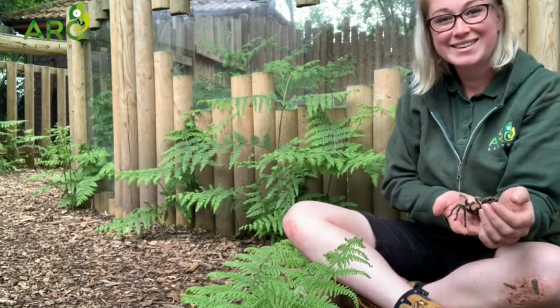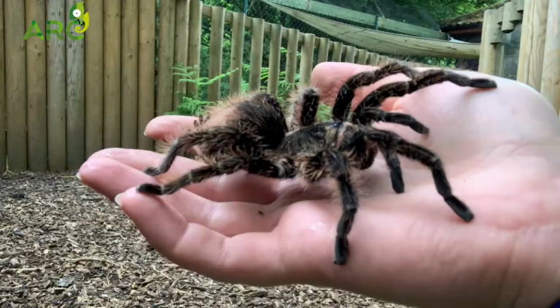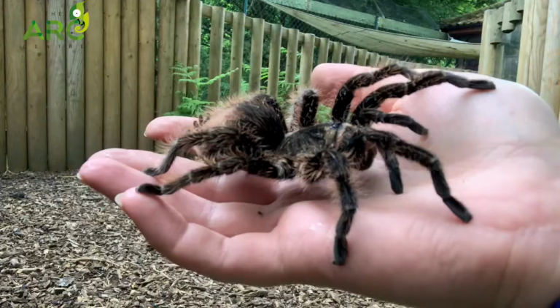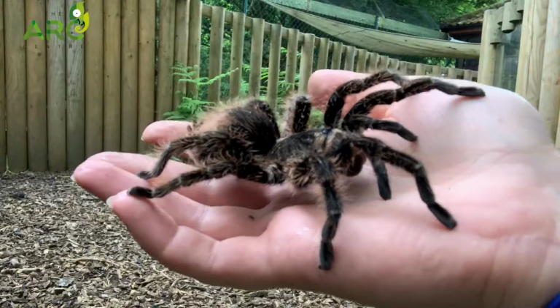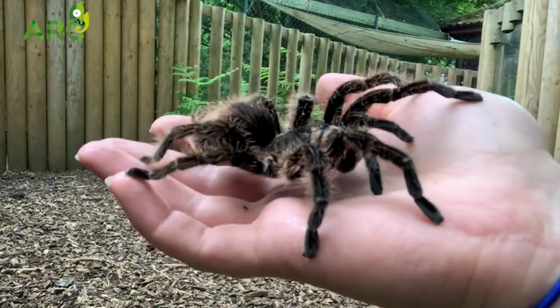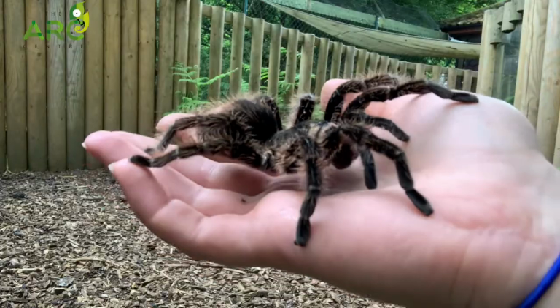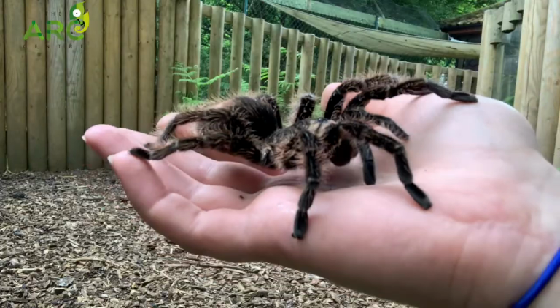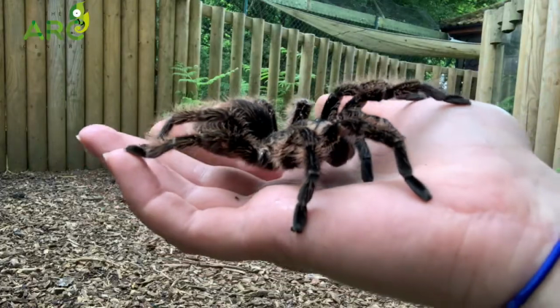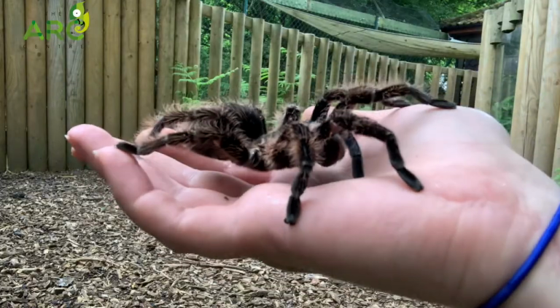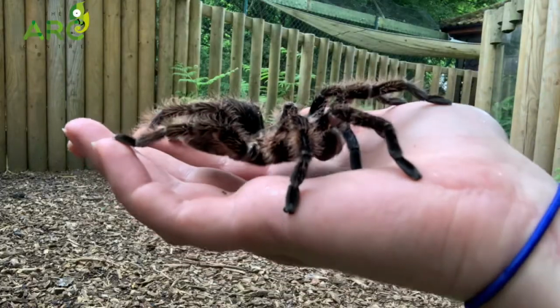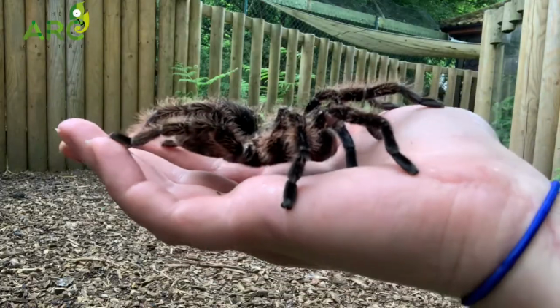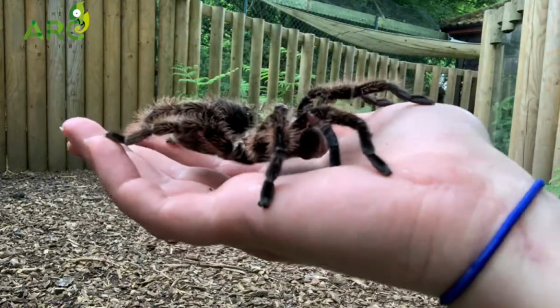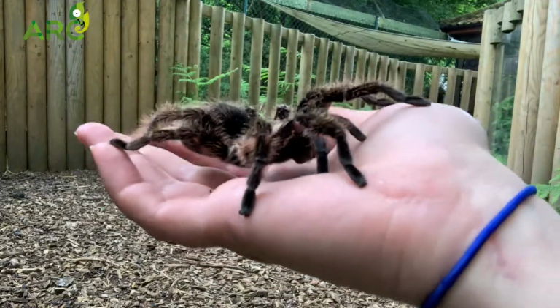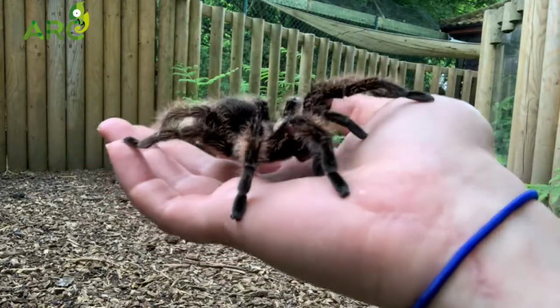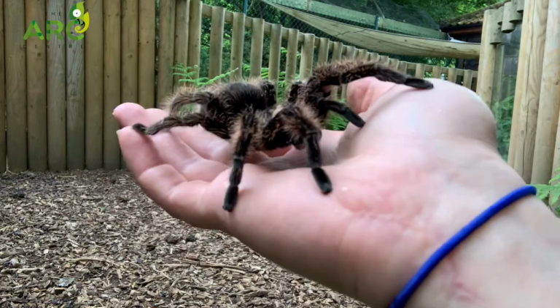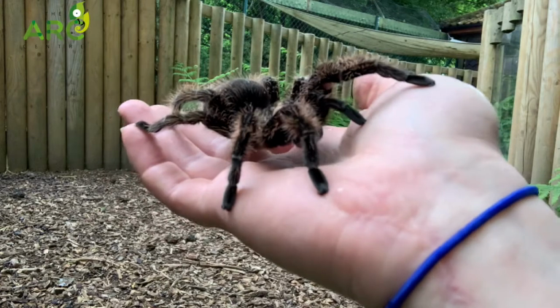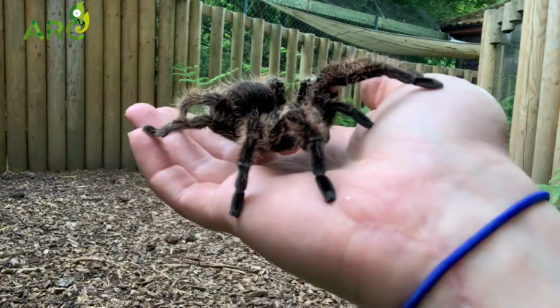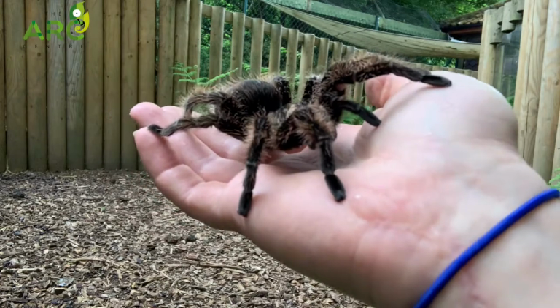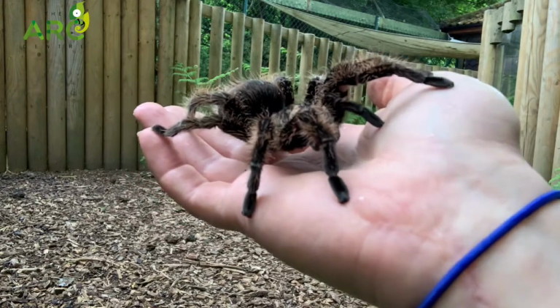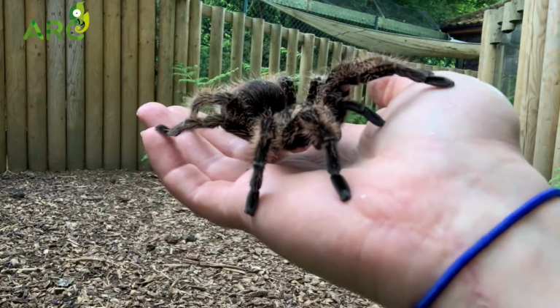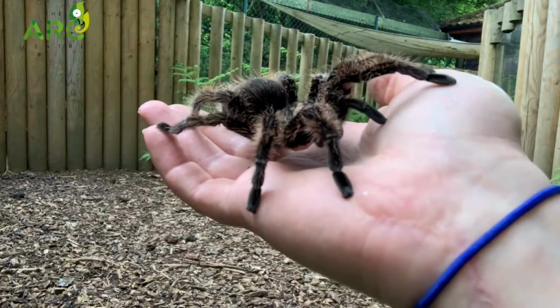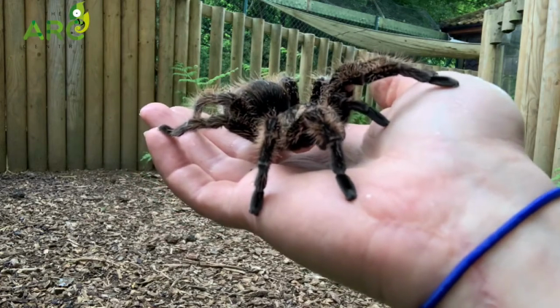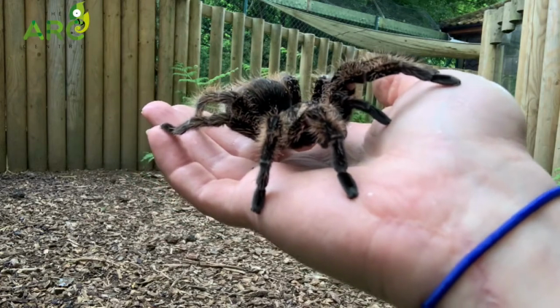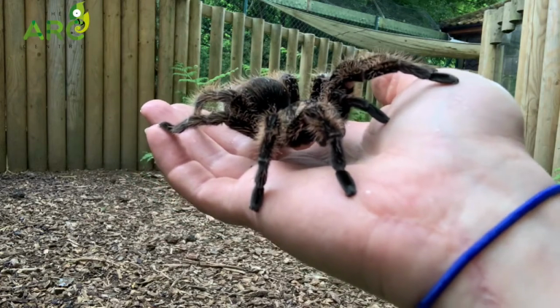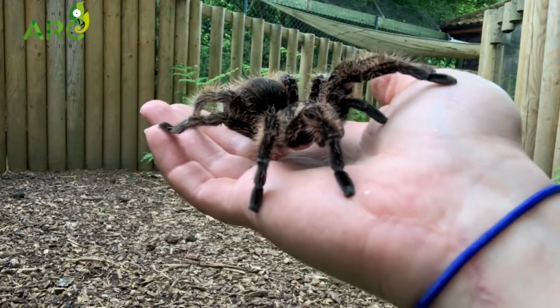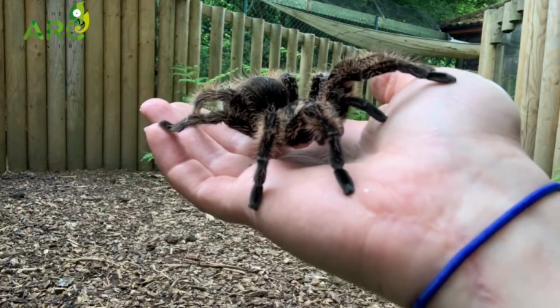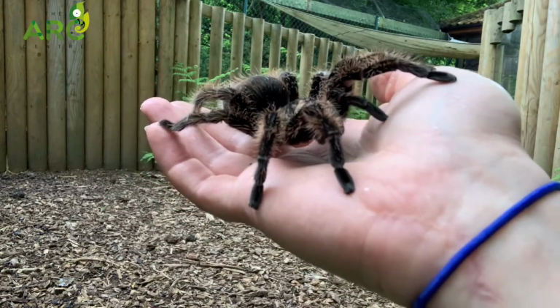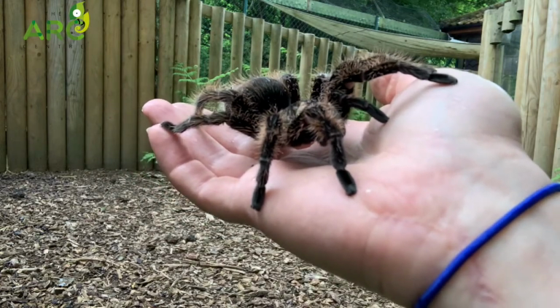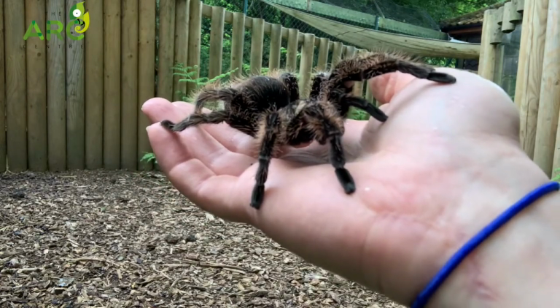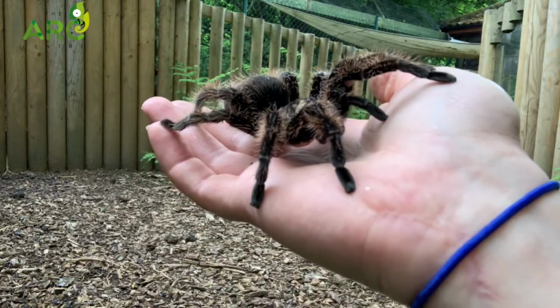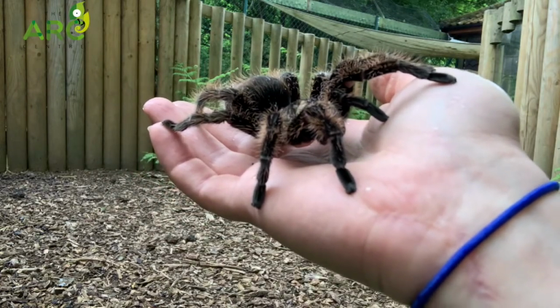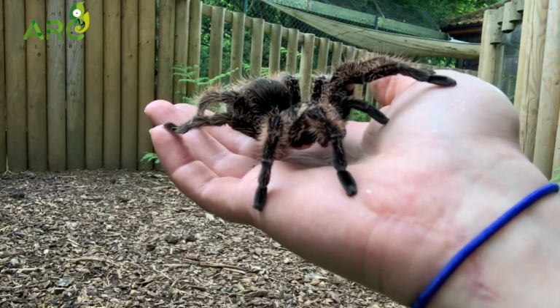Did you know that when spiders have babies, their babies are called spiderlings, or slings for short?